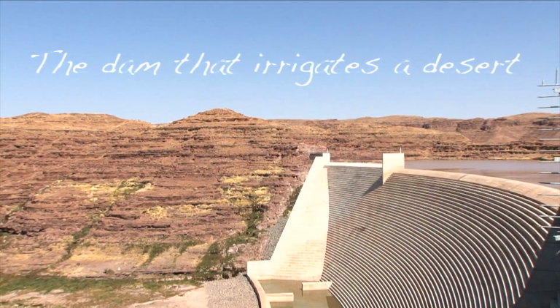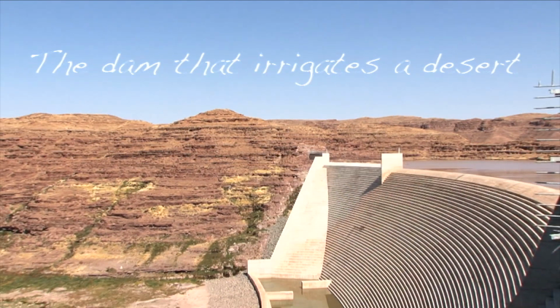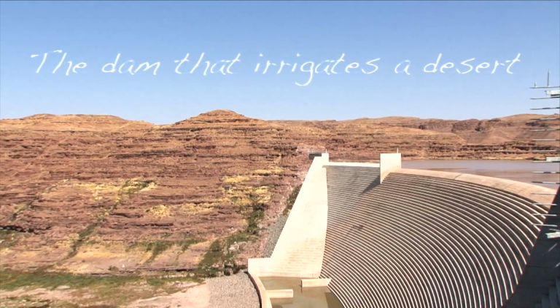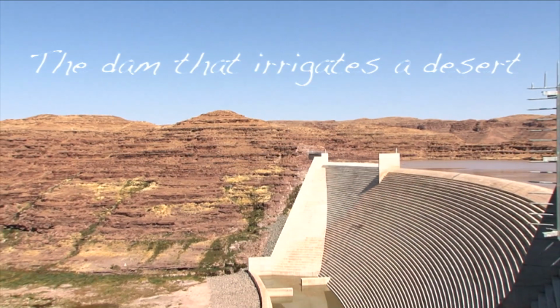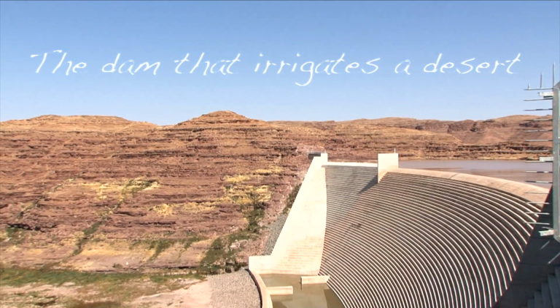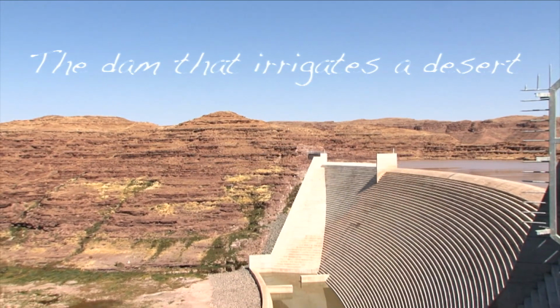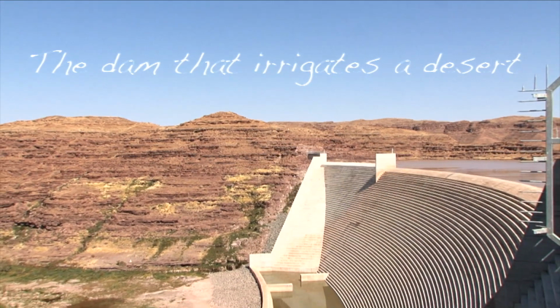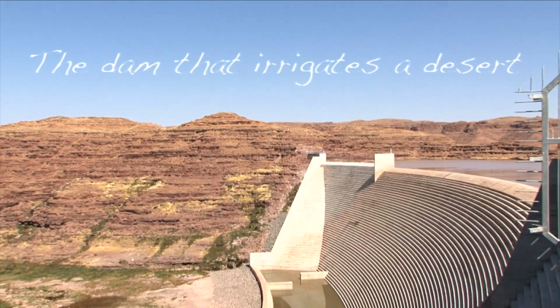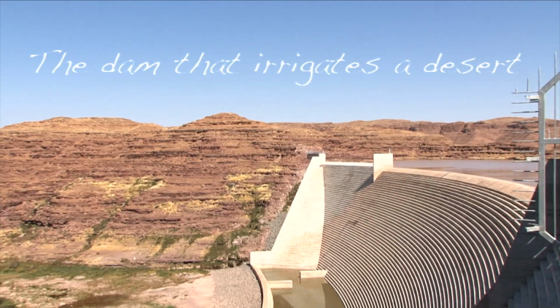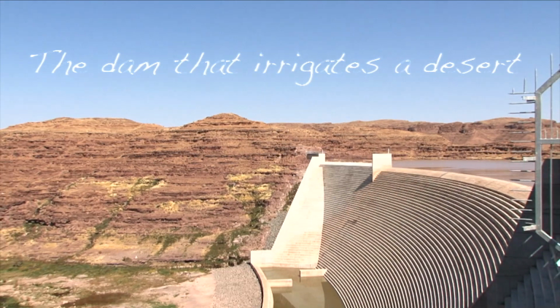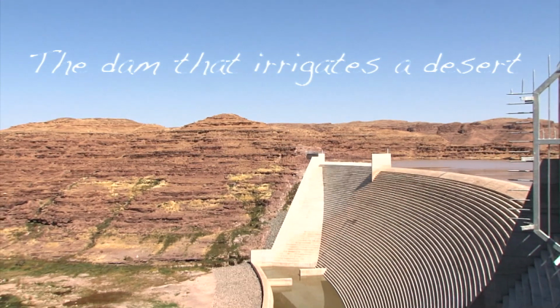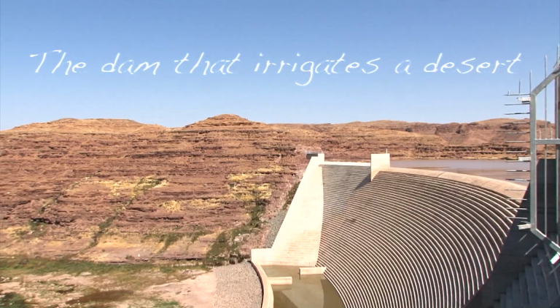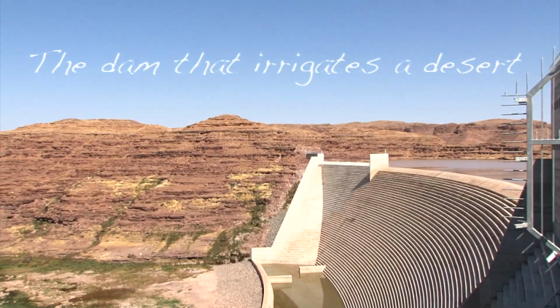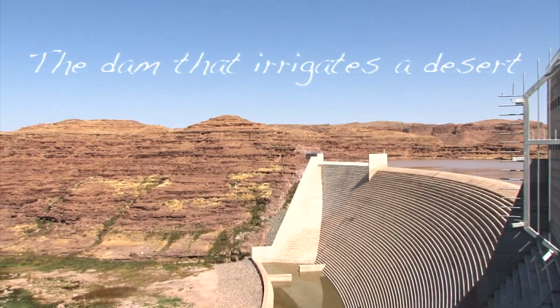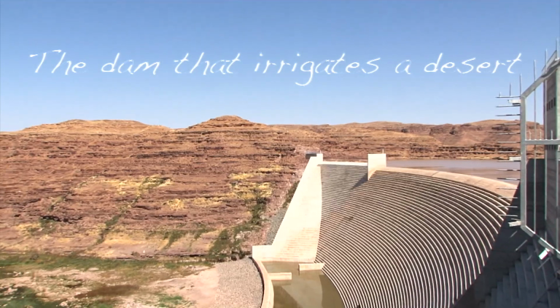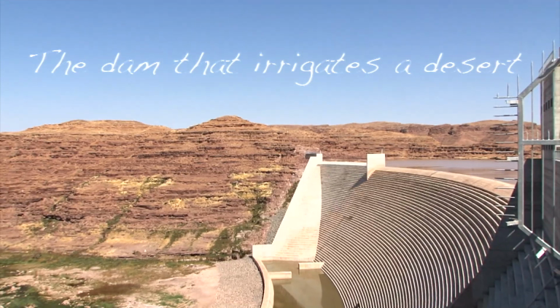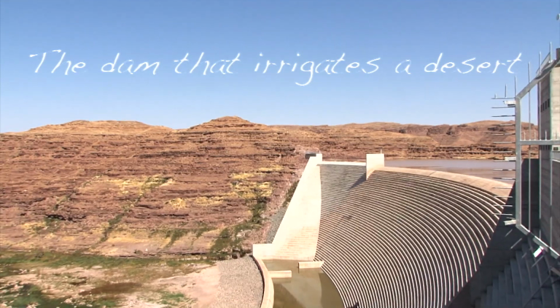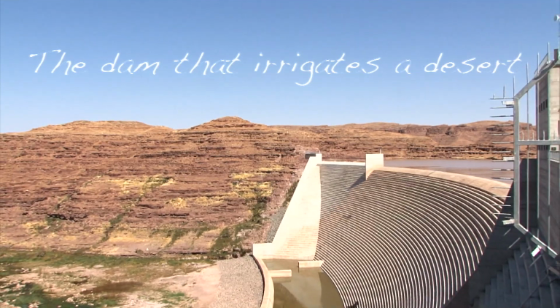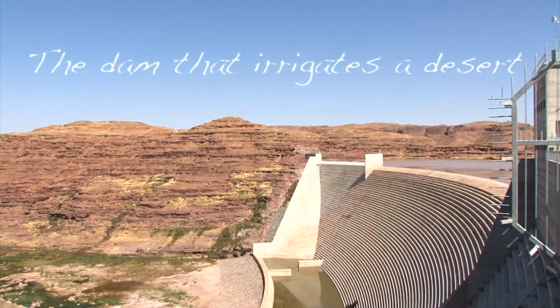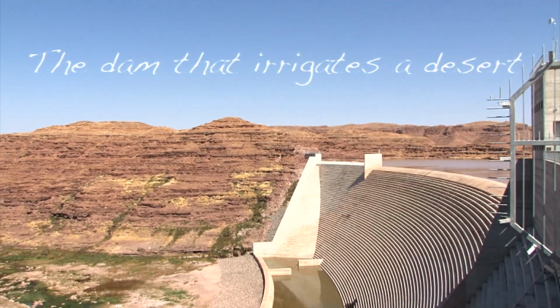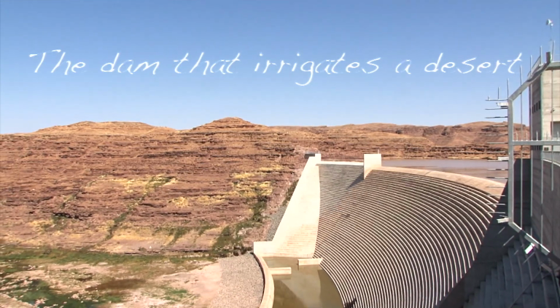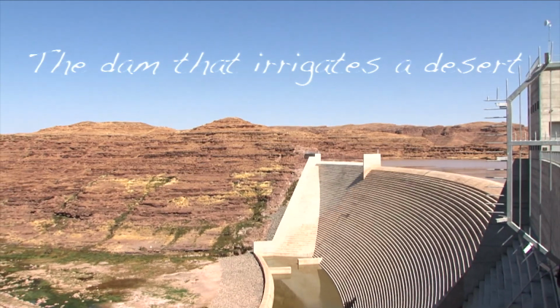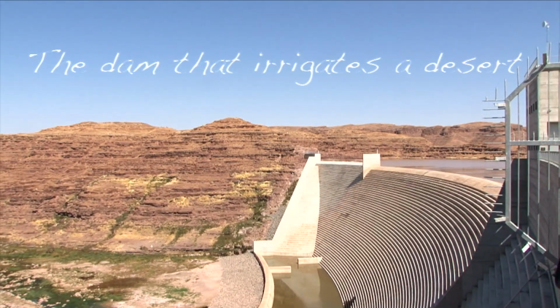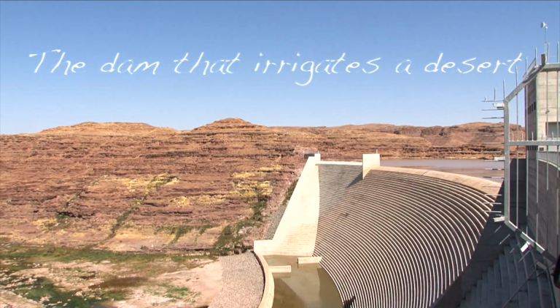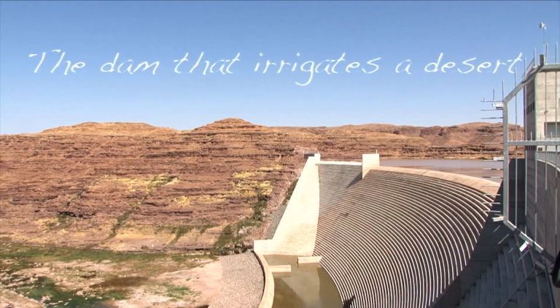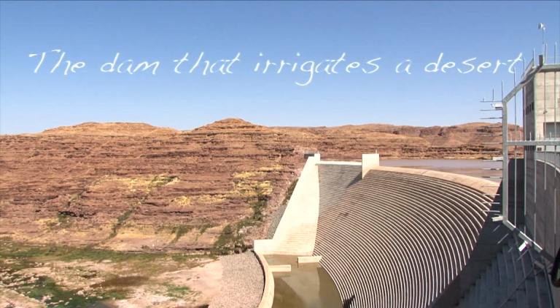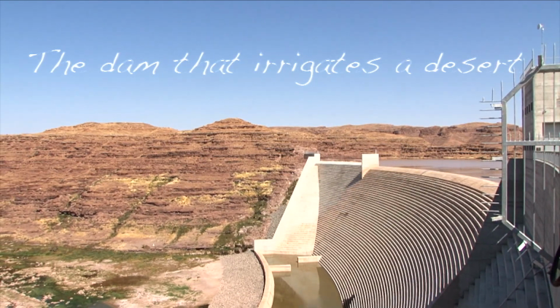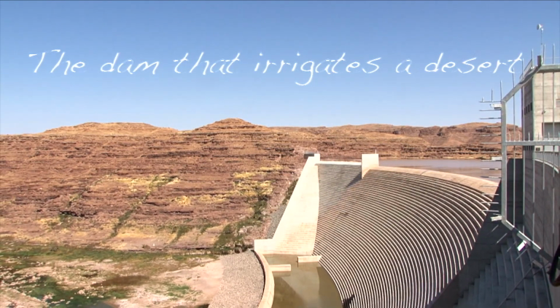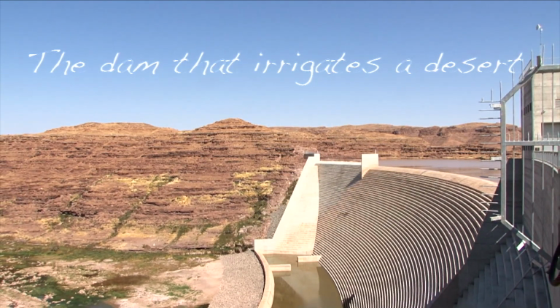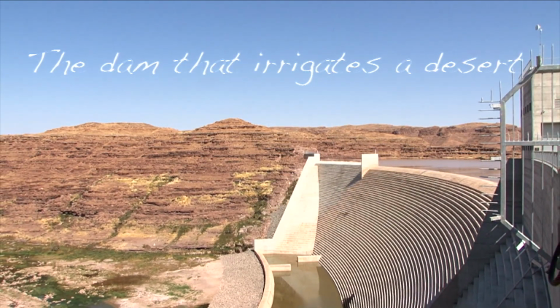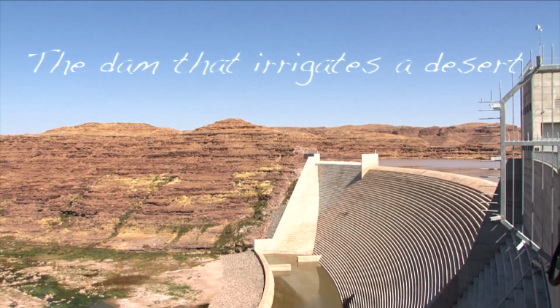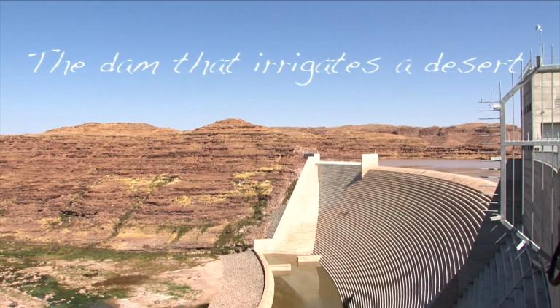This is Neckartal Dam, a dam that irrigates a desert.